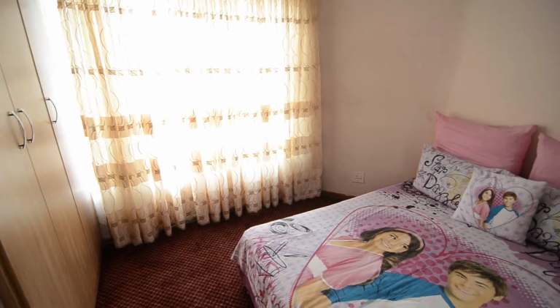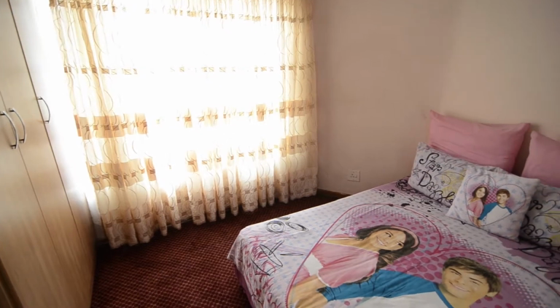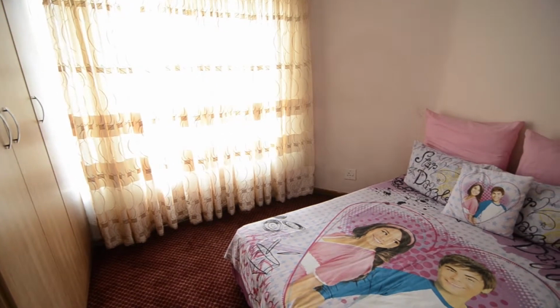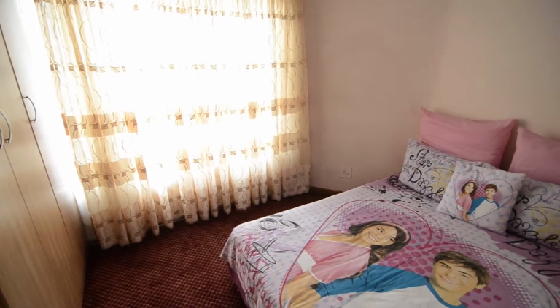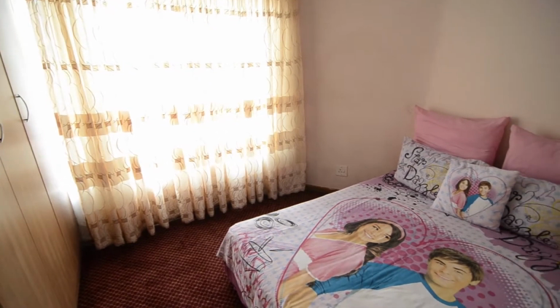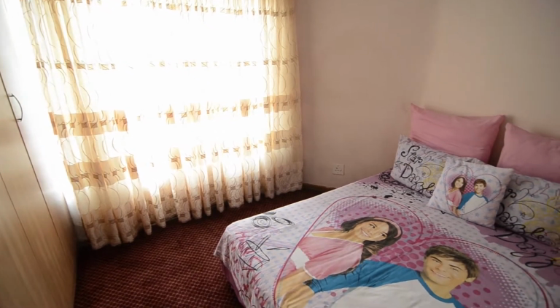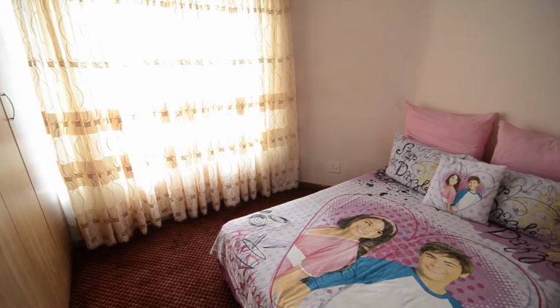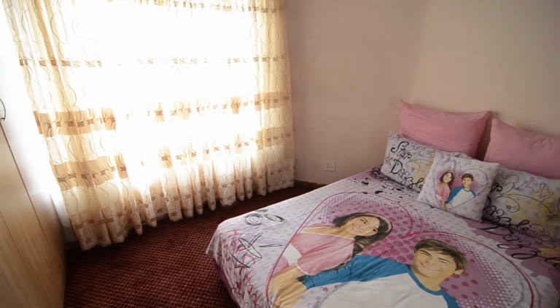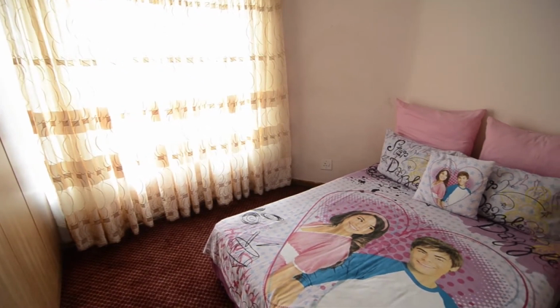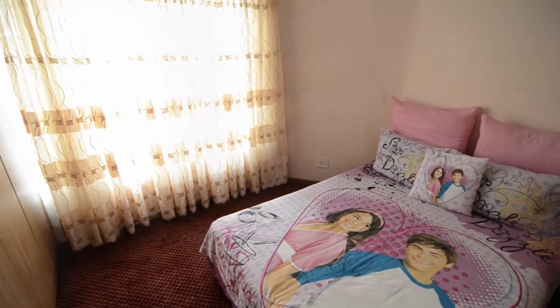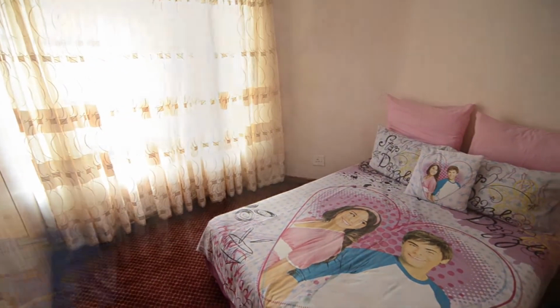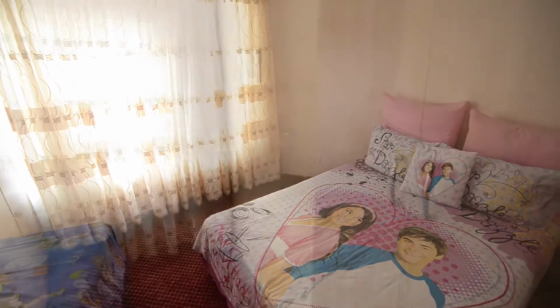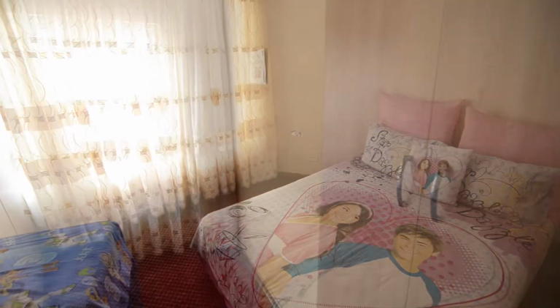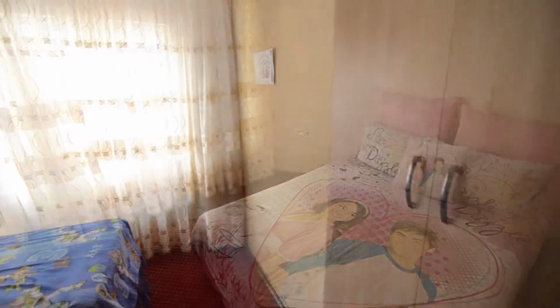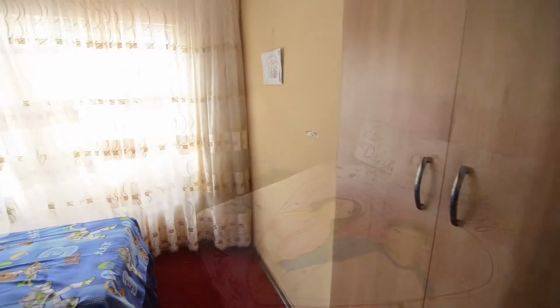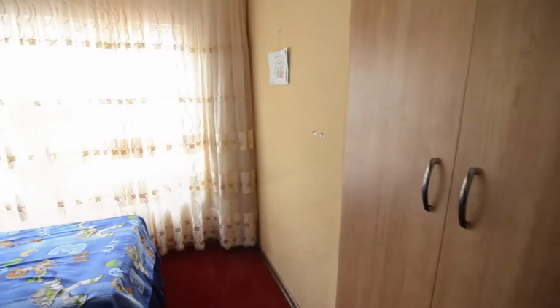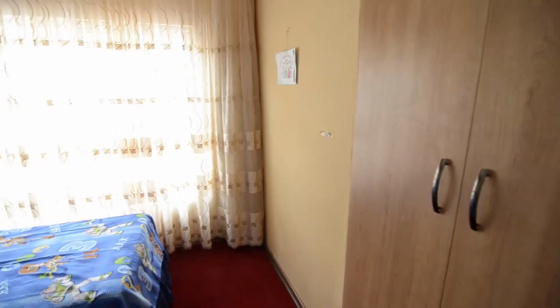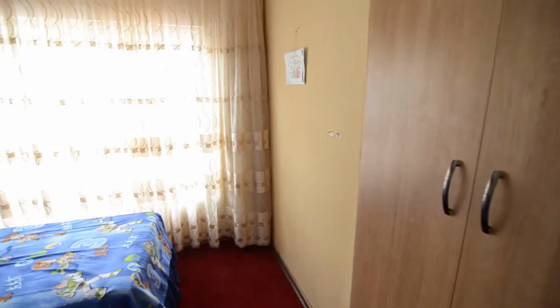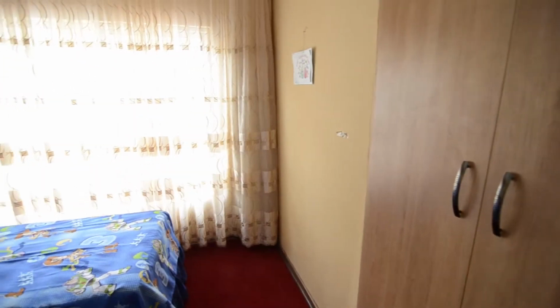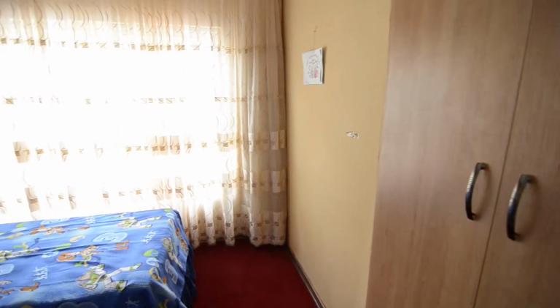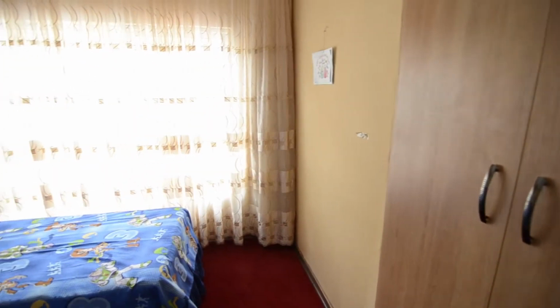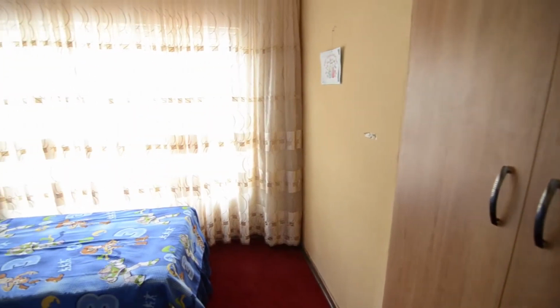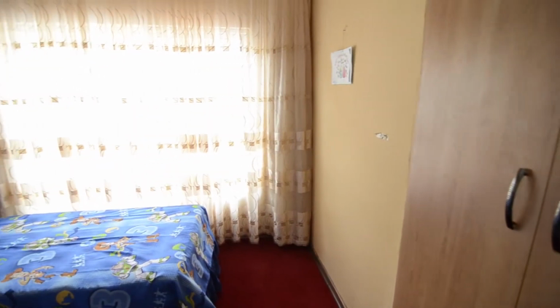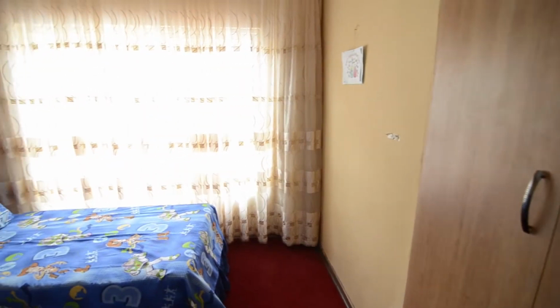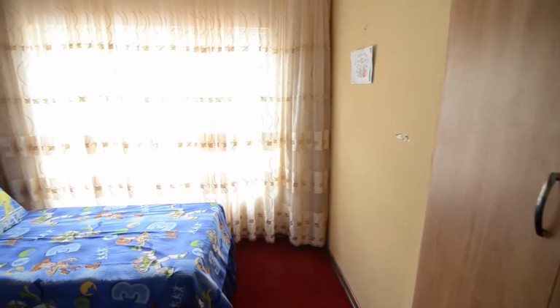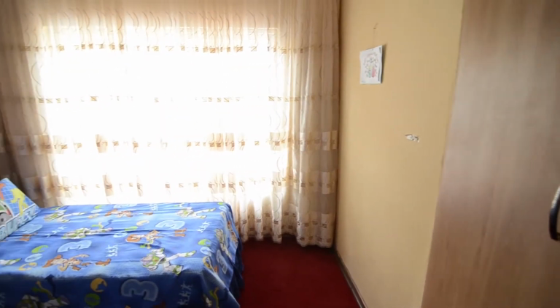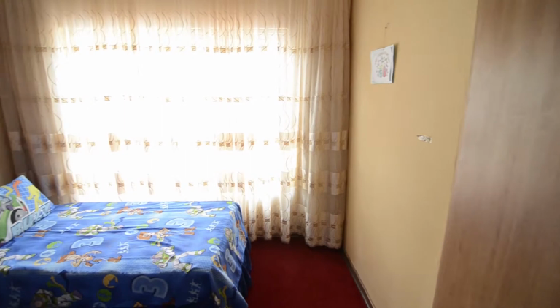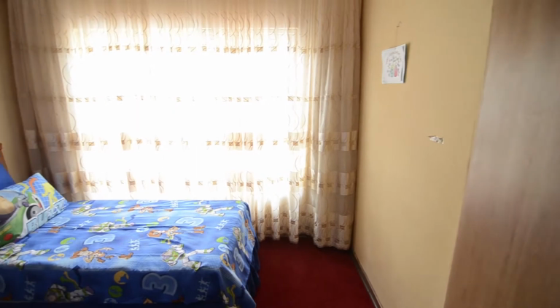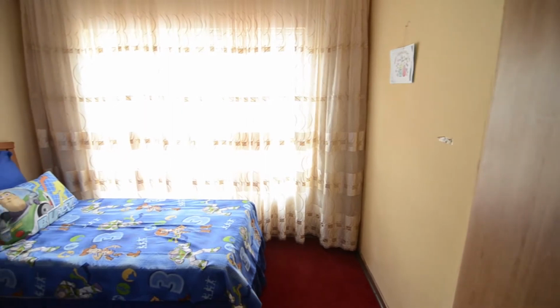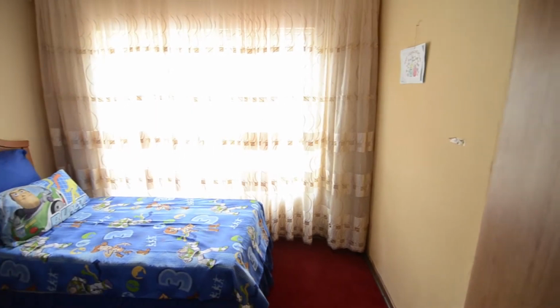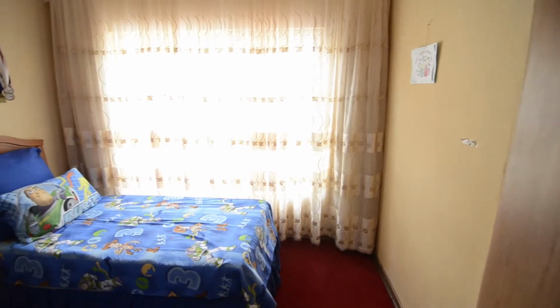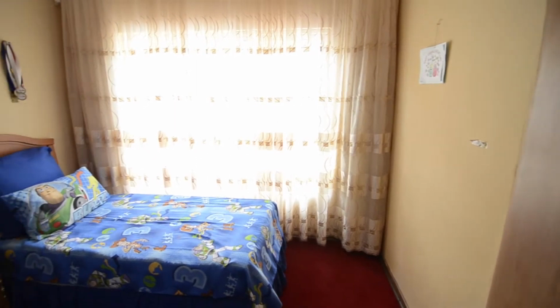The spacious carpeted bedrooms feature built-in cupboards and large windows inviting in the morning sun.